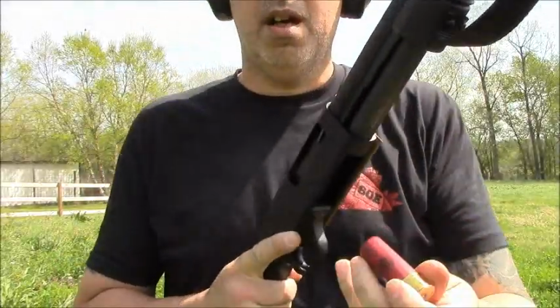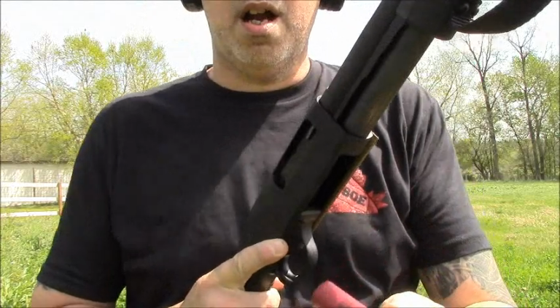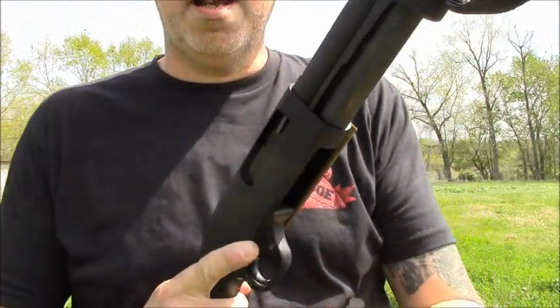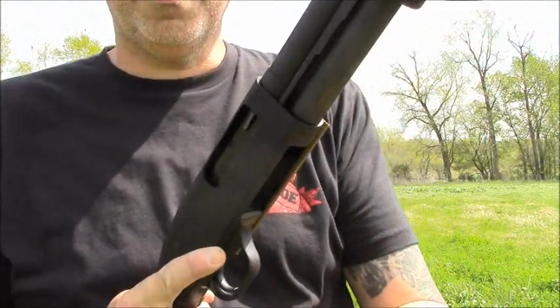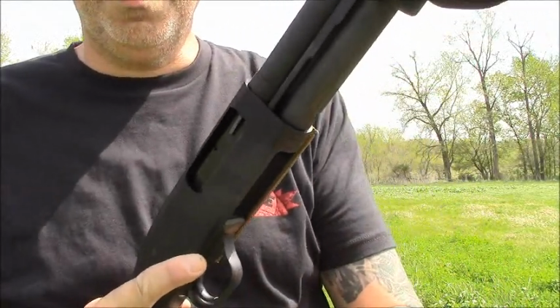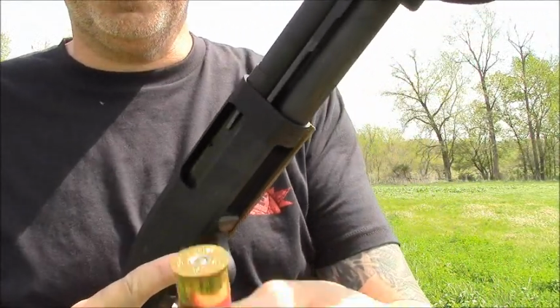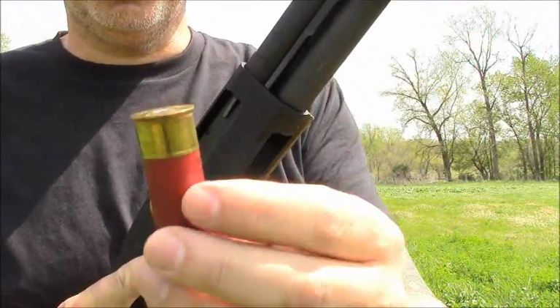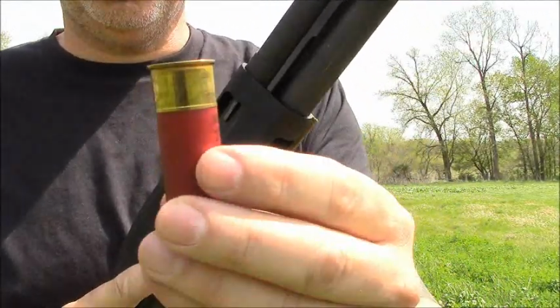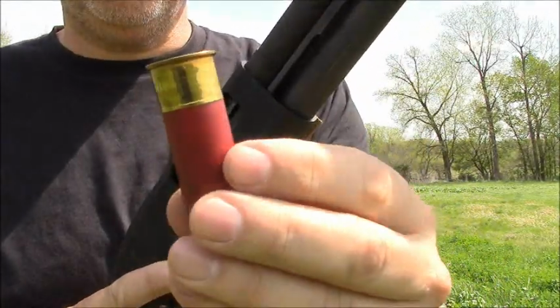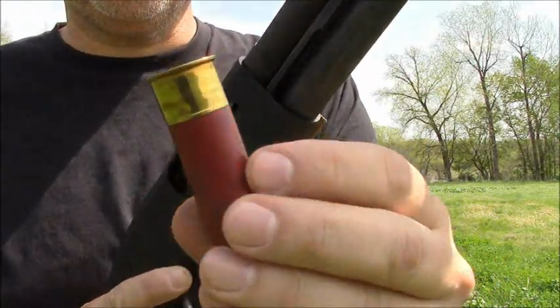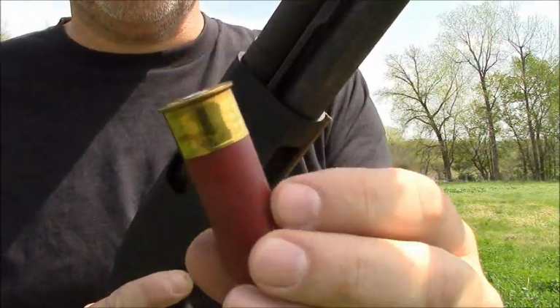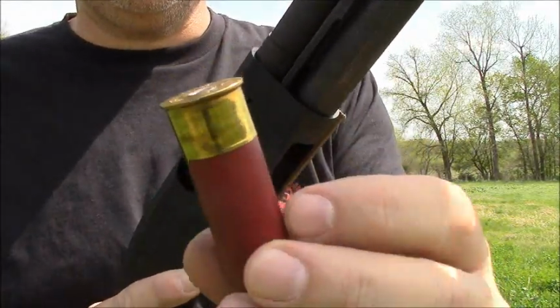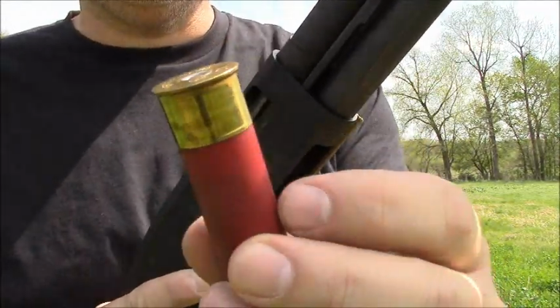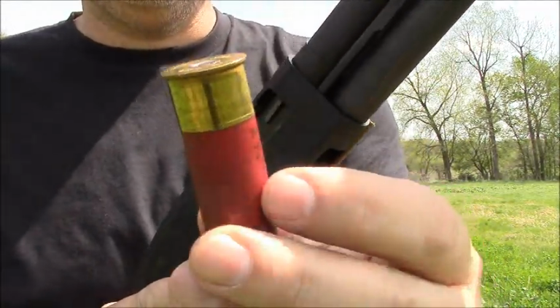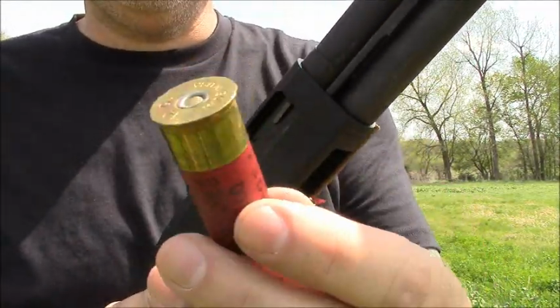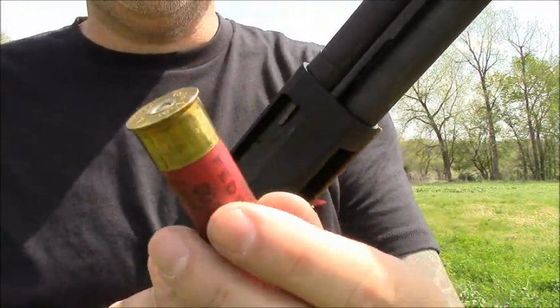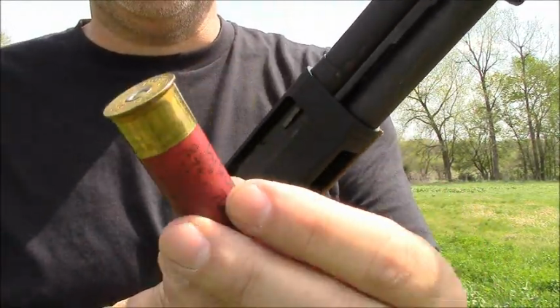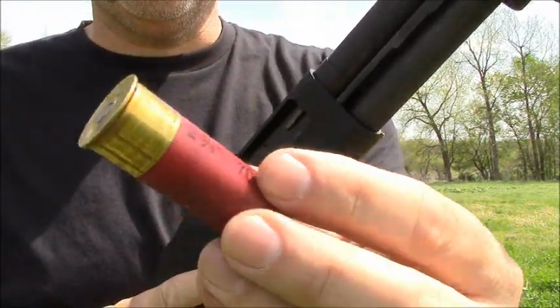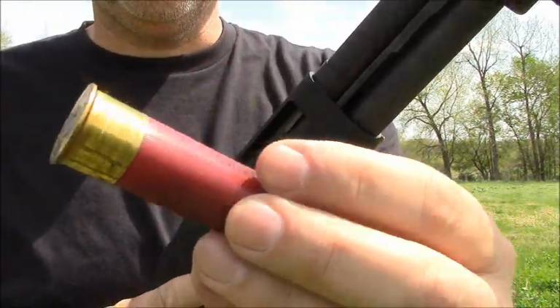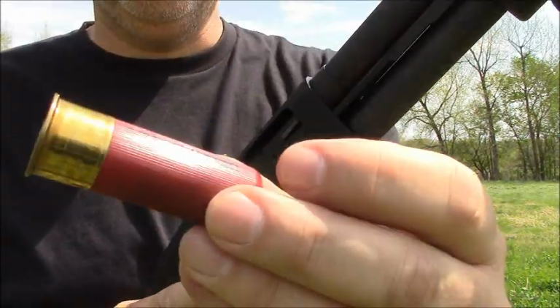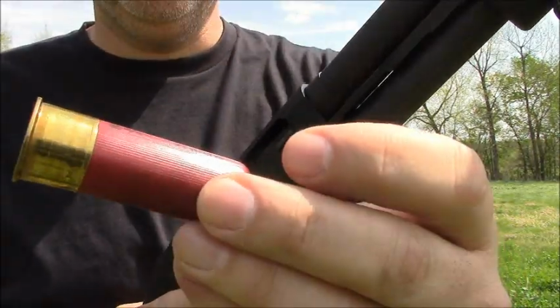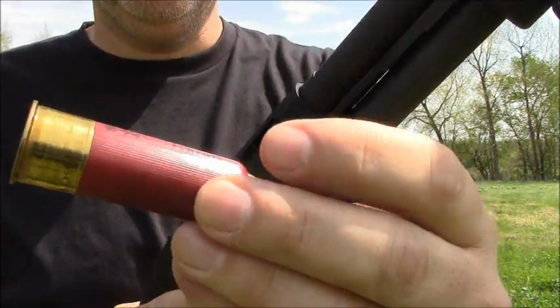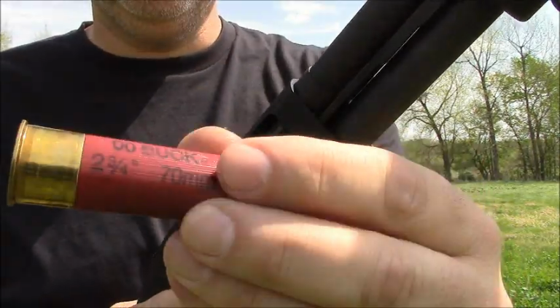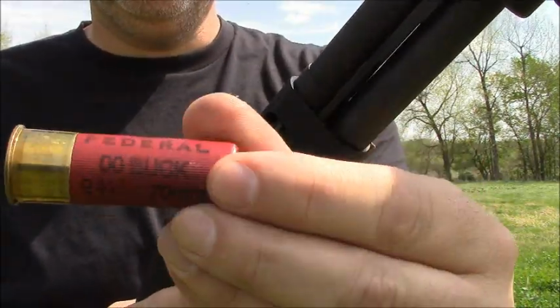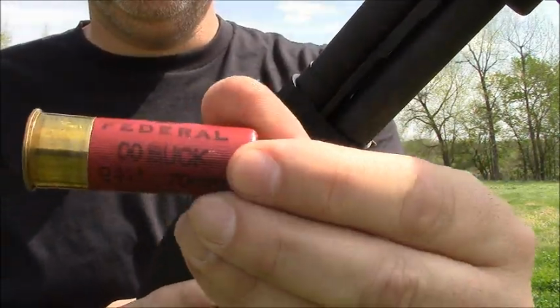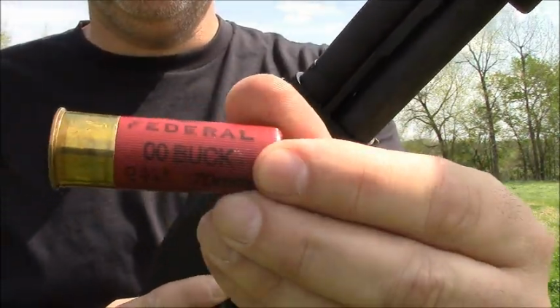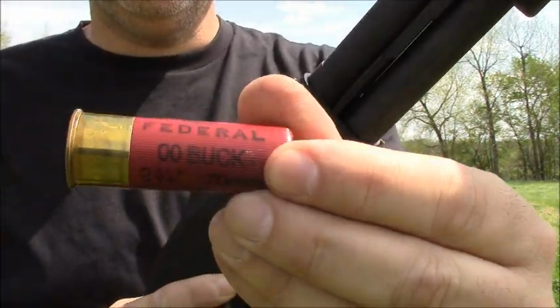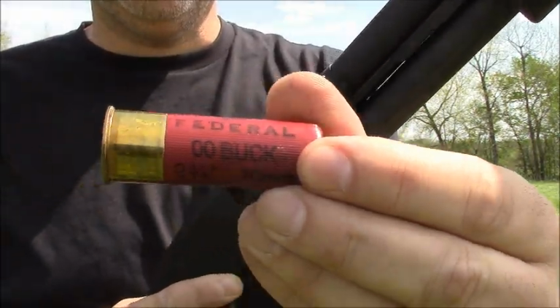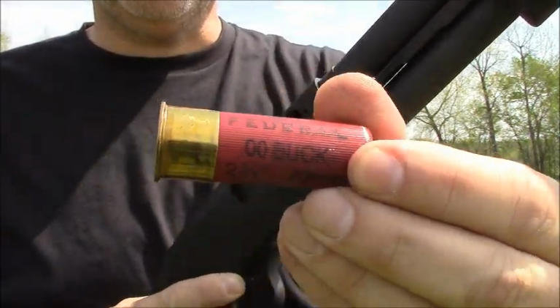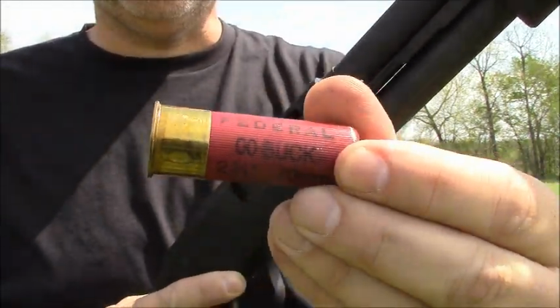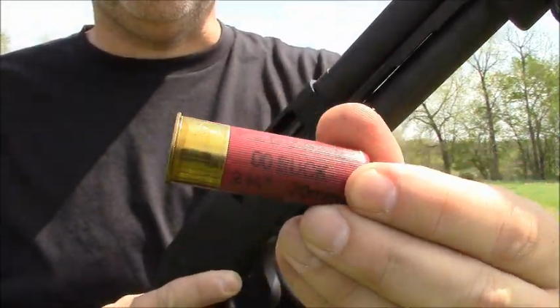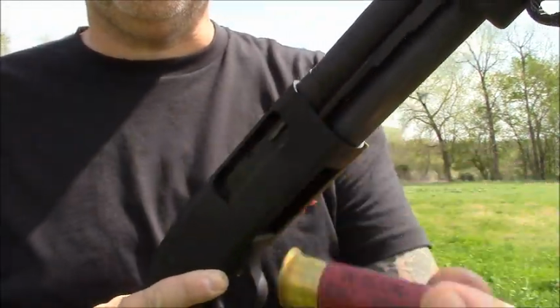Alright, so we will go ahead and try — I'm going to try some two and three quarter double-aught buck.